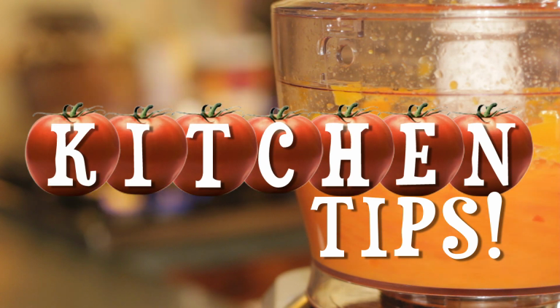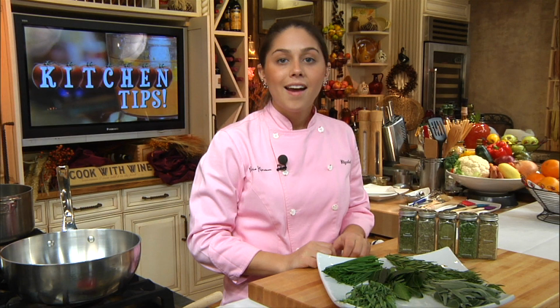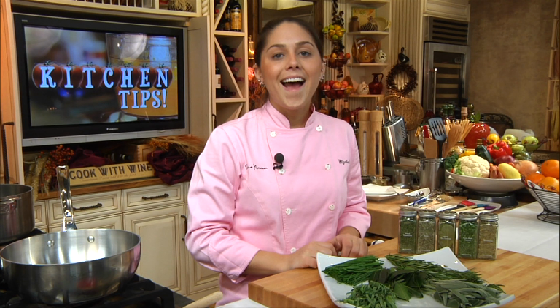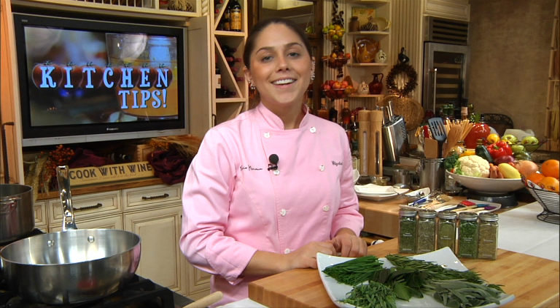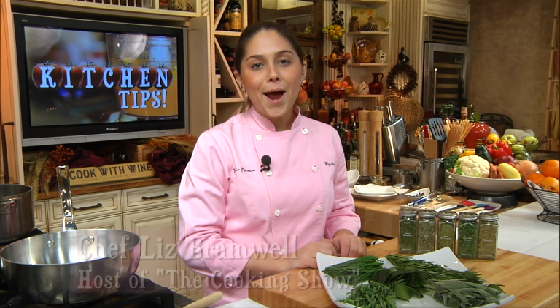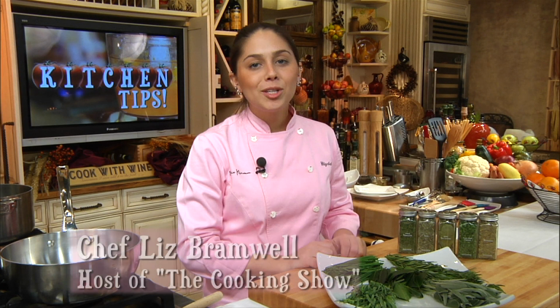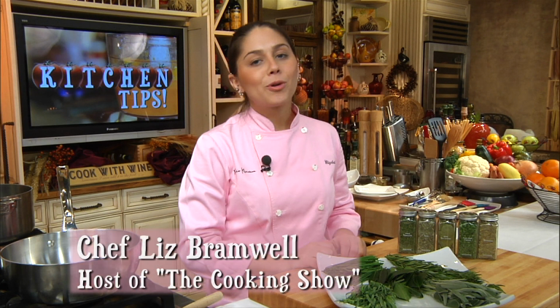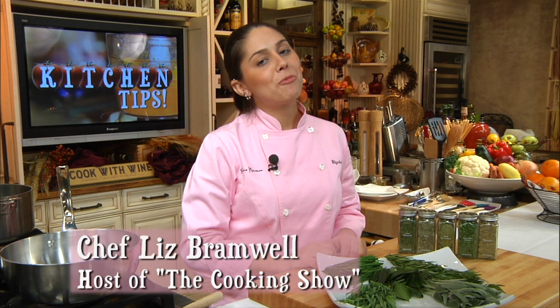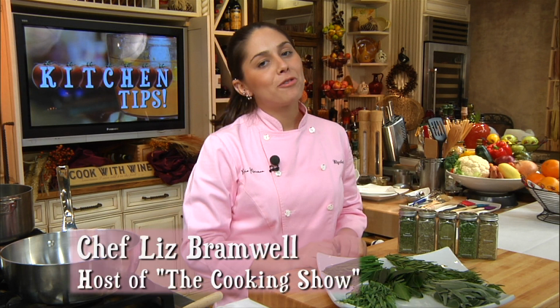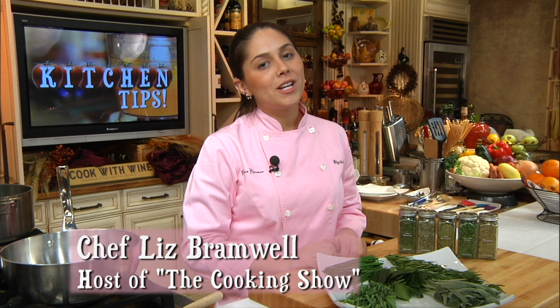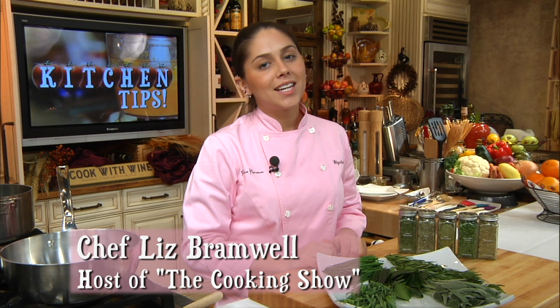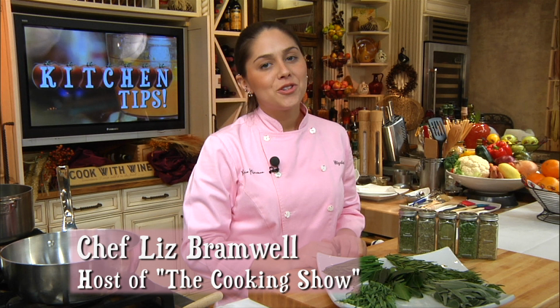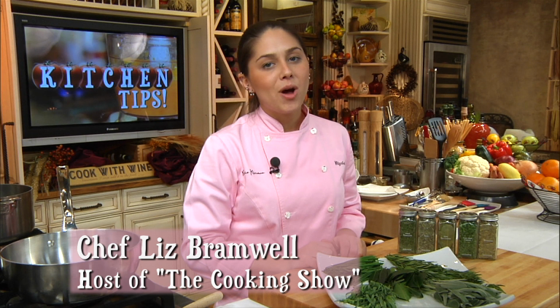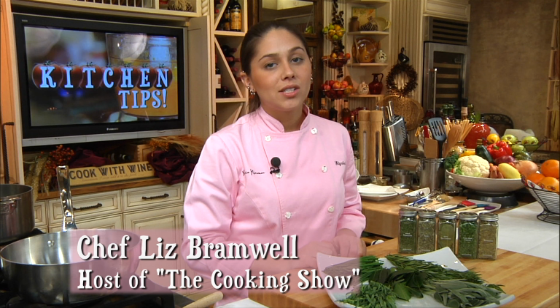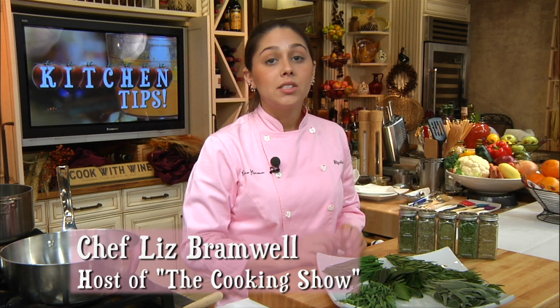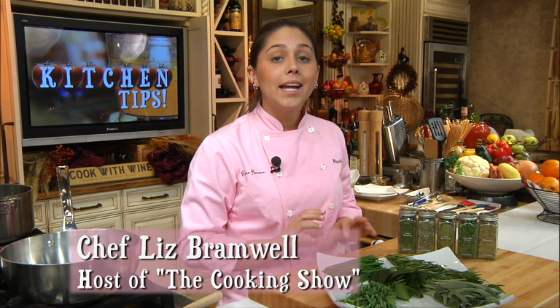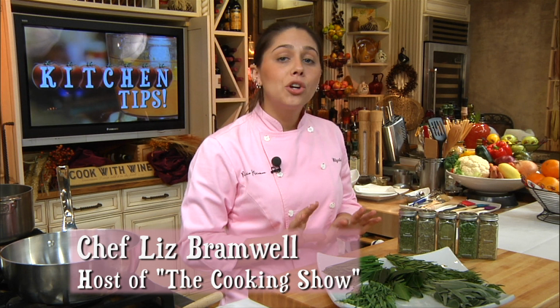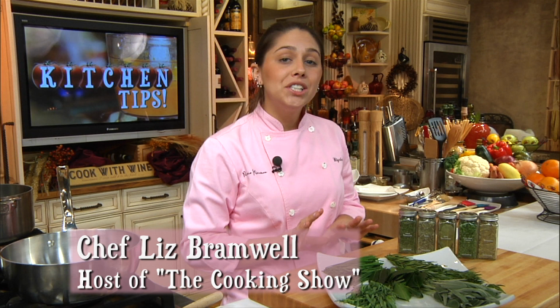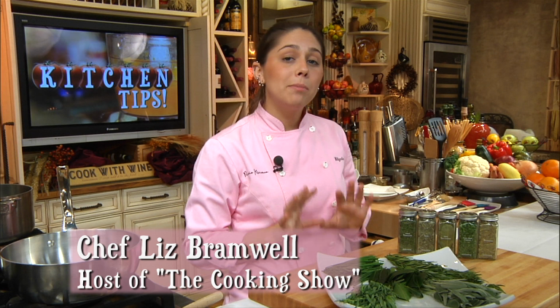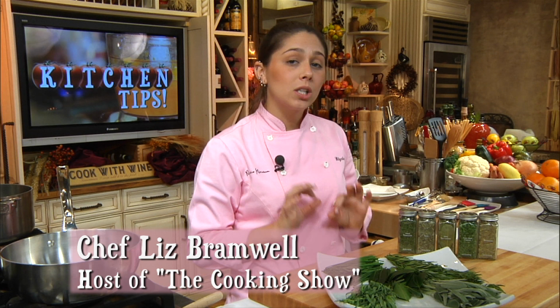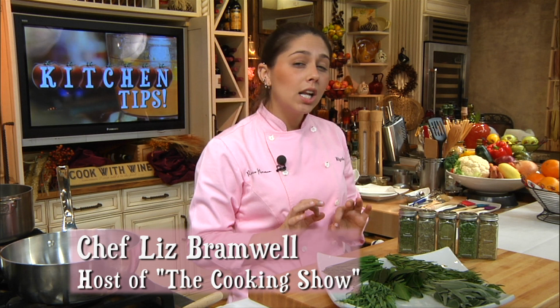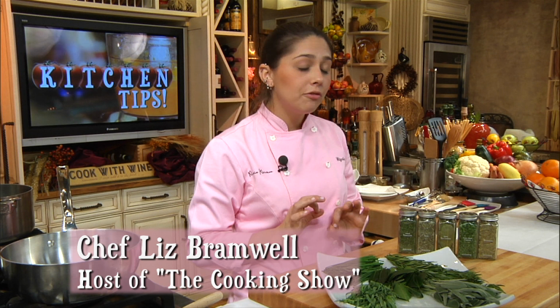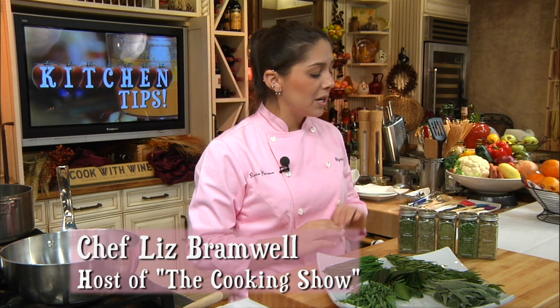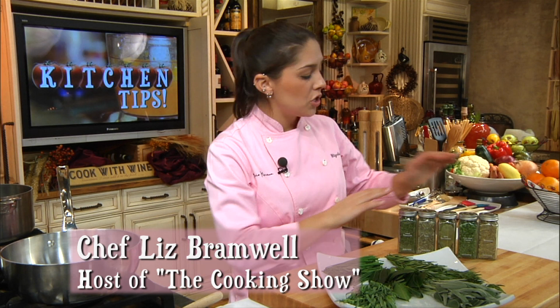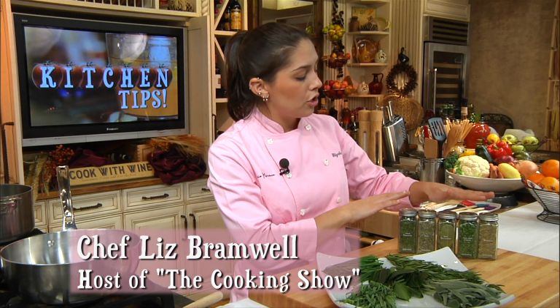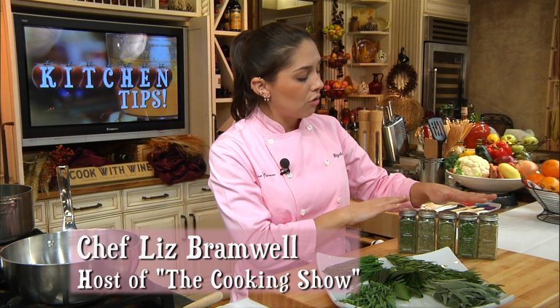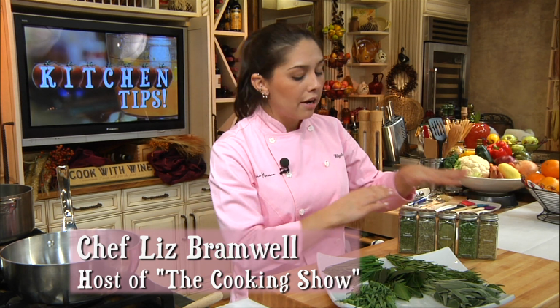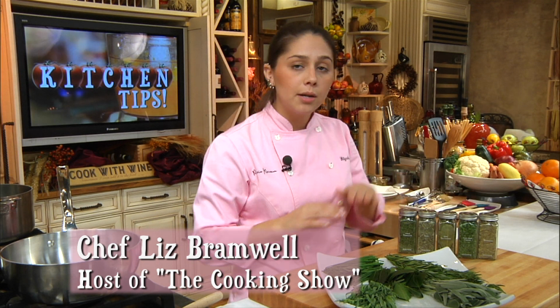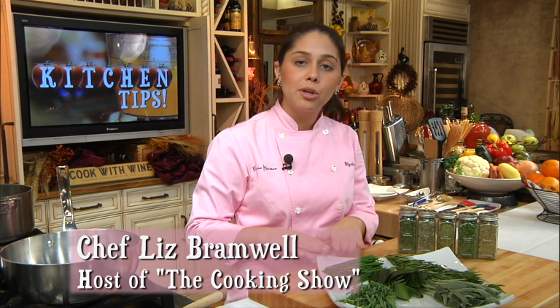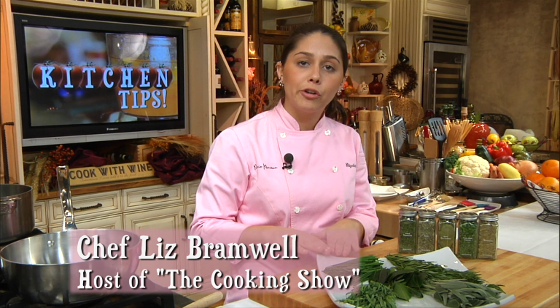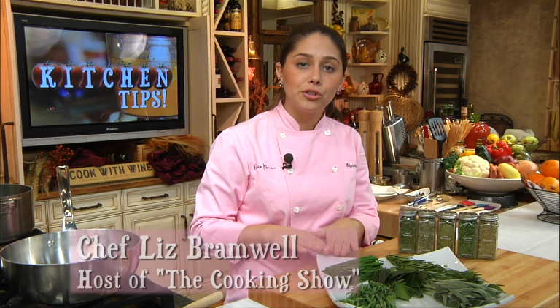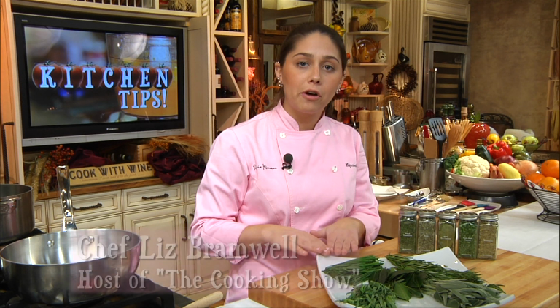Hi, I'm Liz Bramwell from Rustic Kitchen Boston. Today's cooking tip is a little information on dried herbs versus fresh.